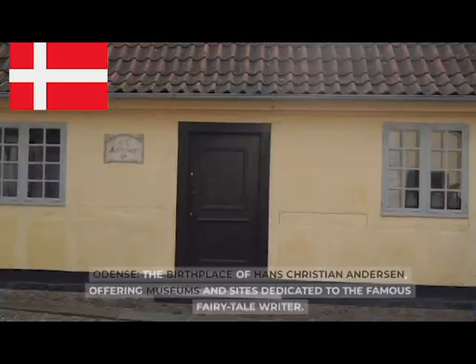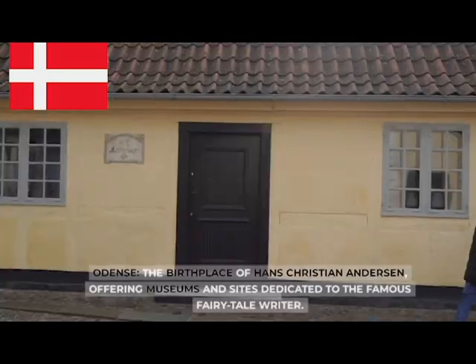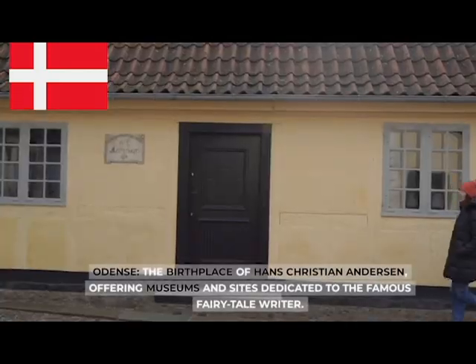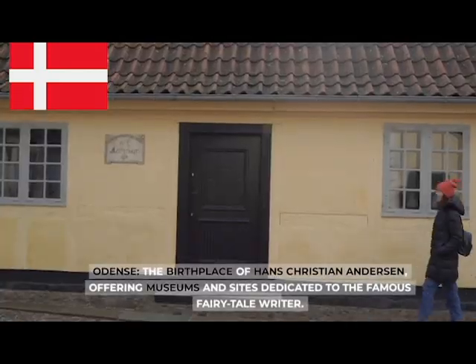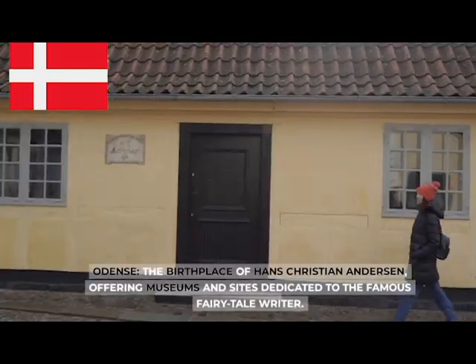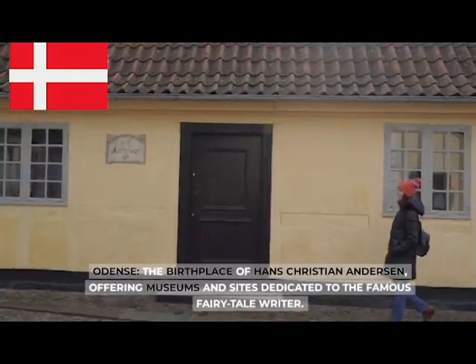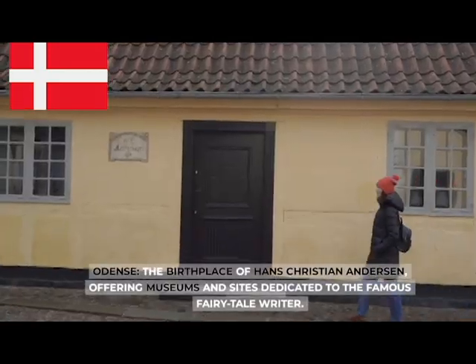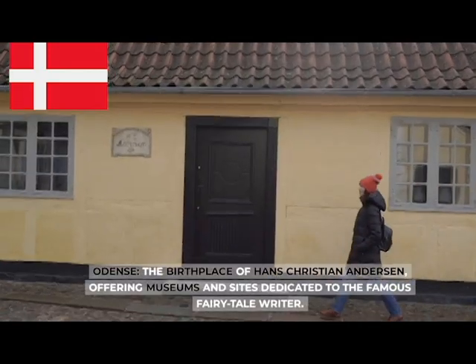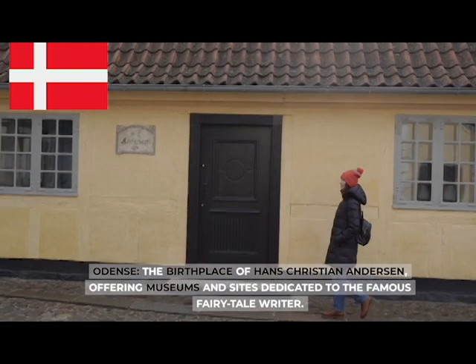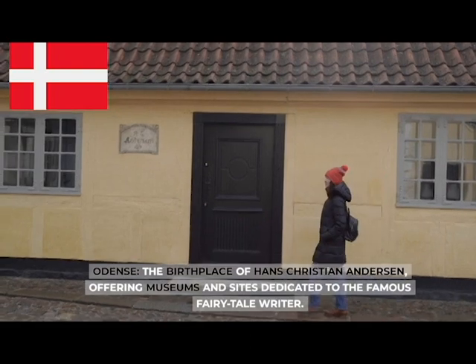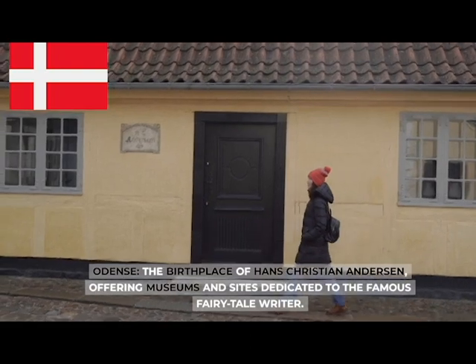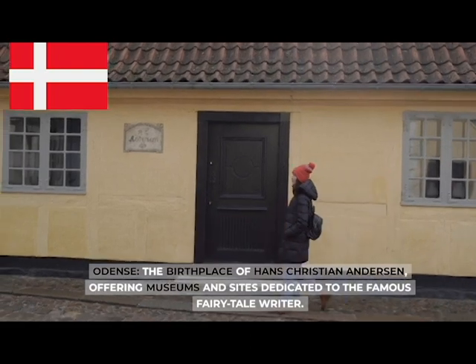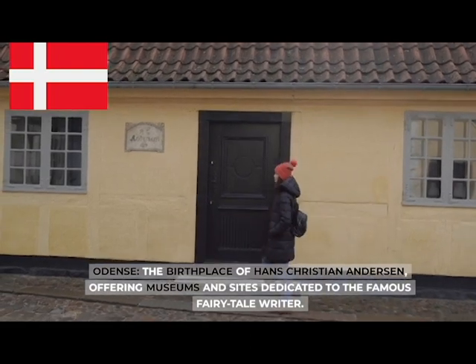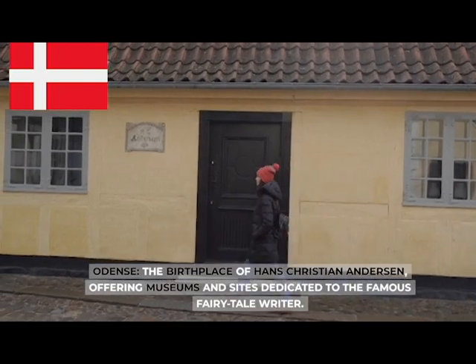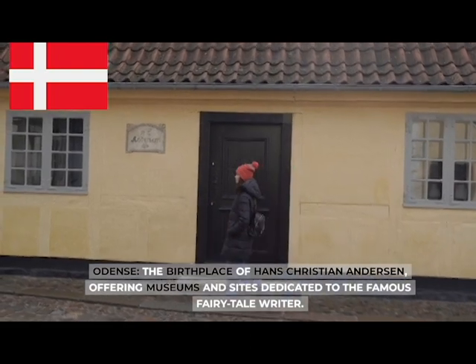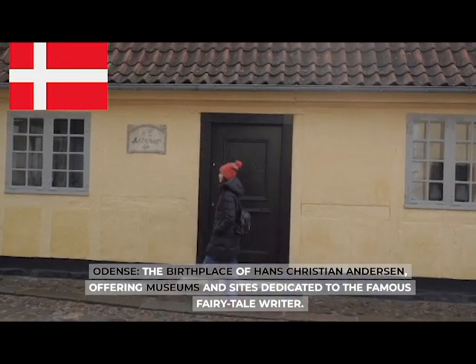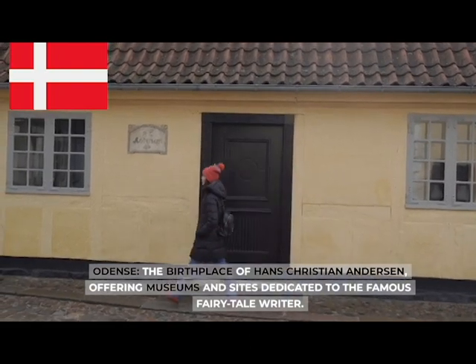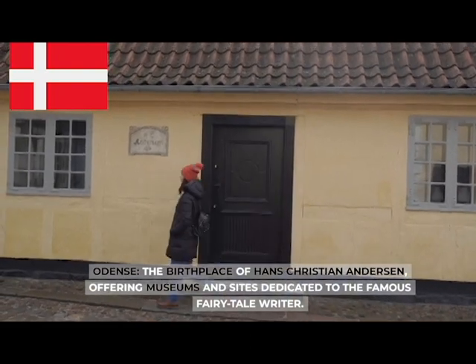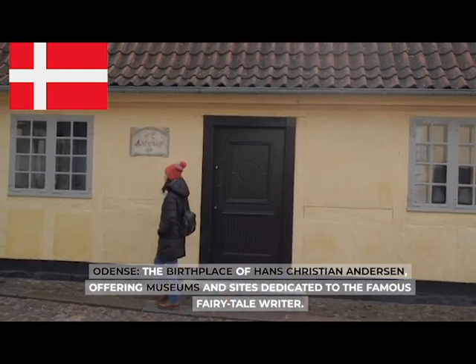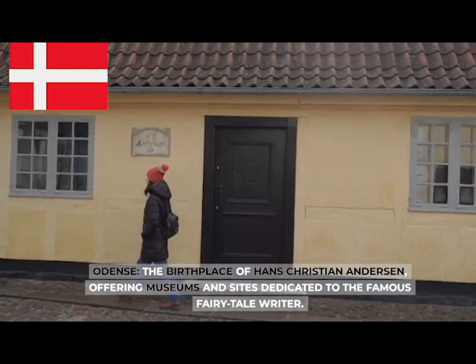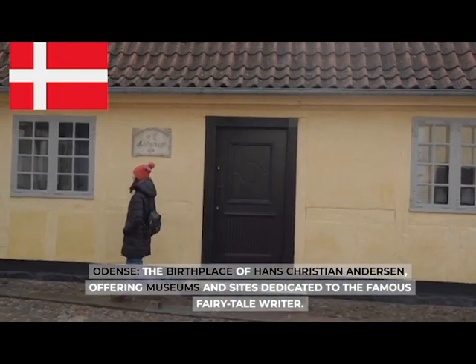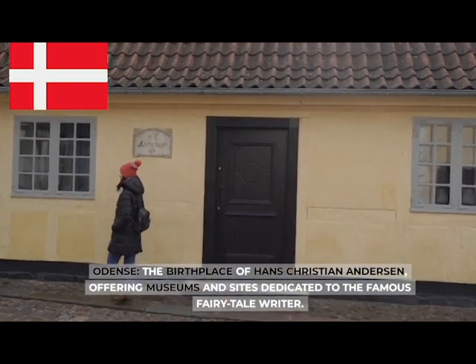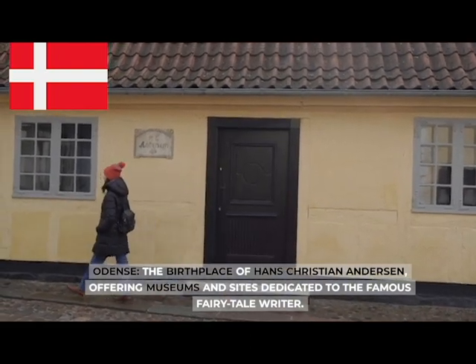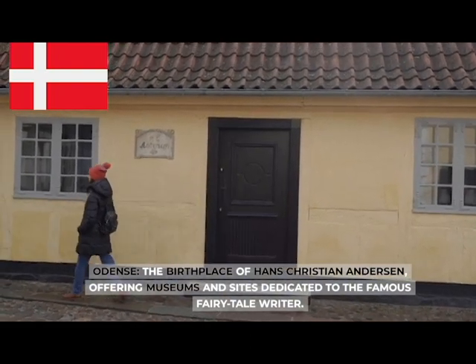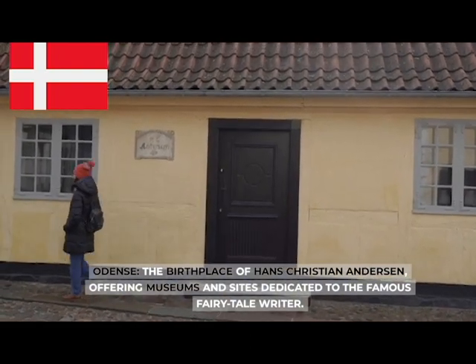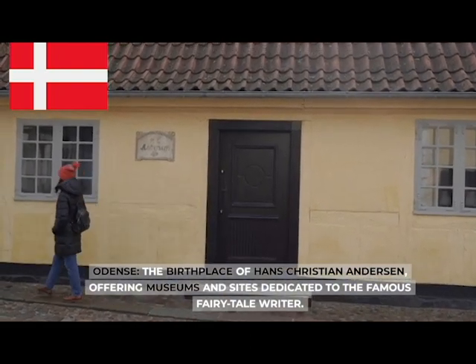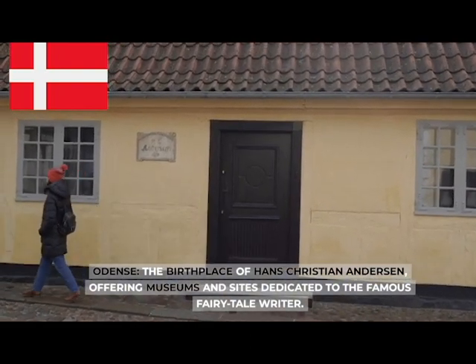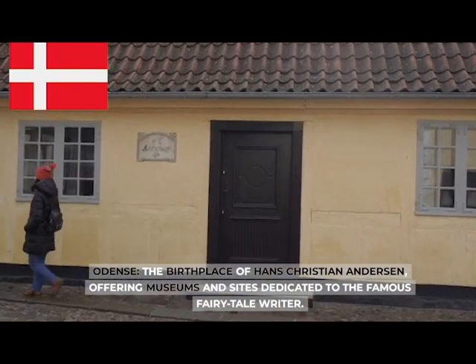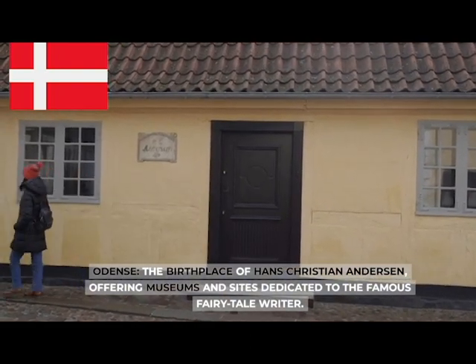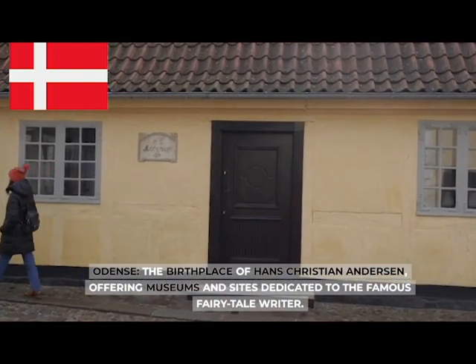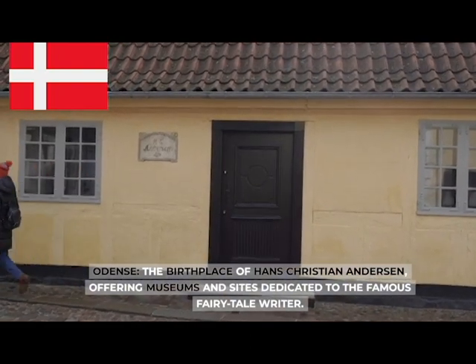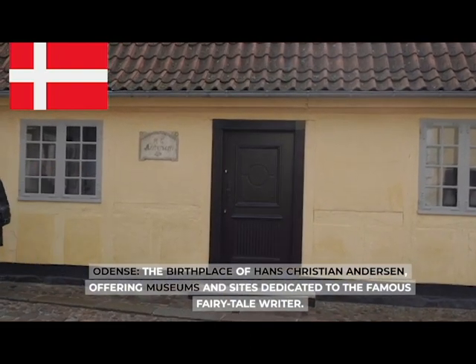Odense, the birthplace of Hans Christian Andersen, offering museums and sites dedicated to the famous fairy tale writer.